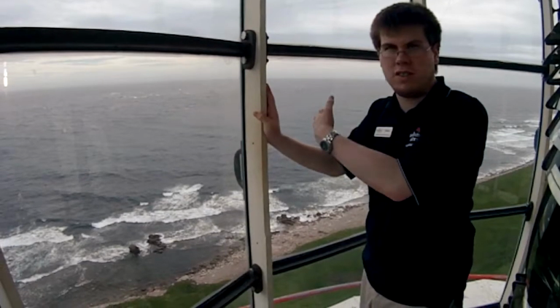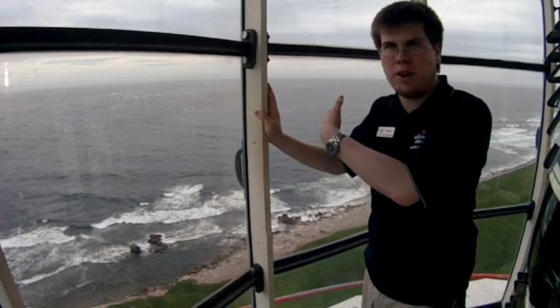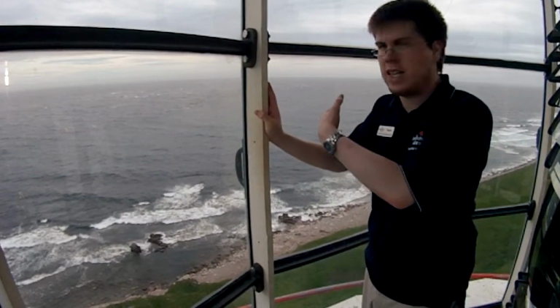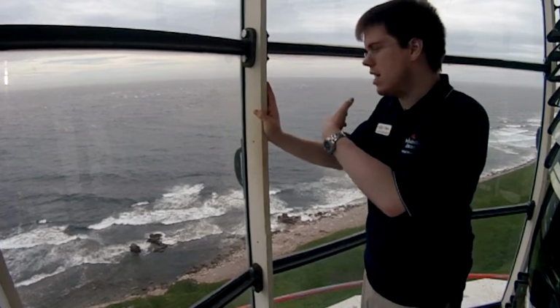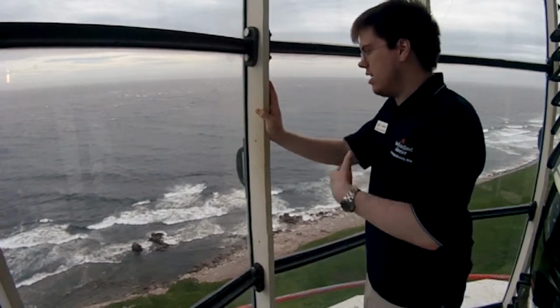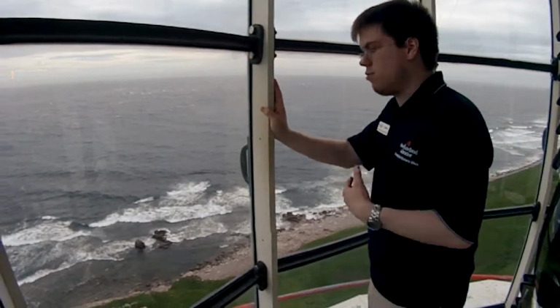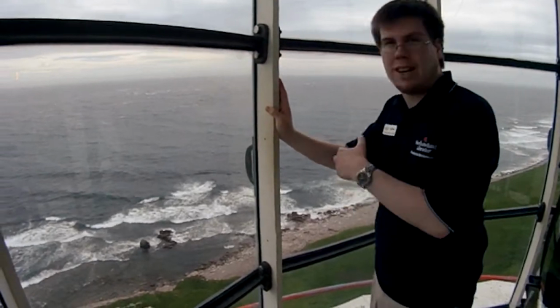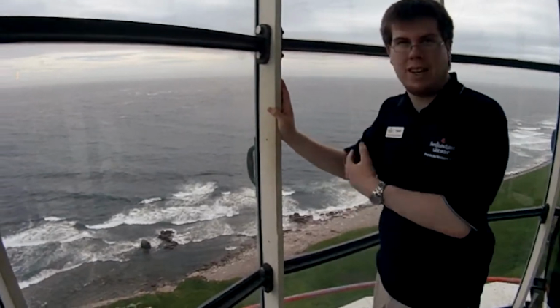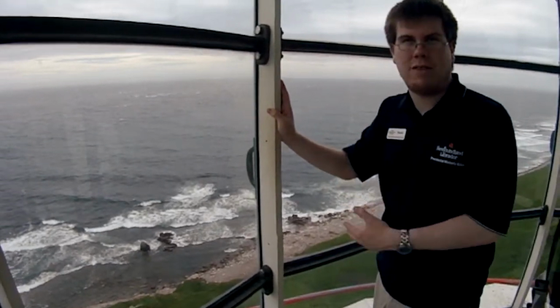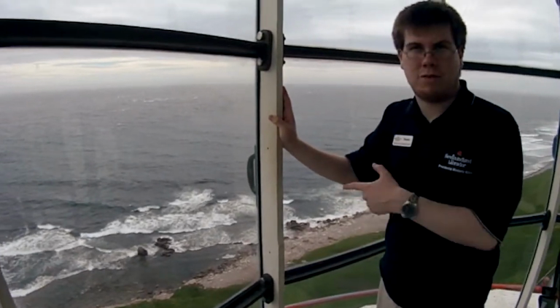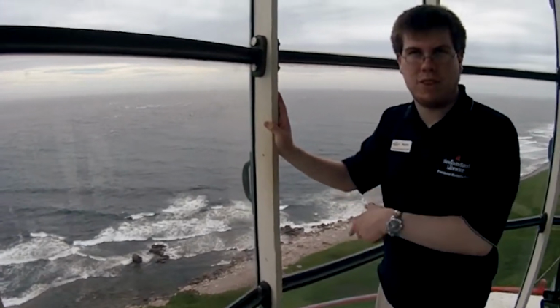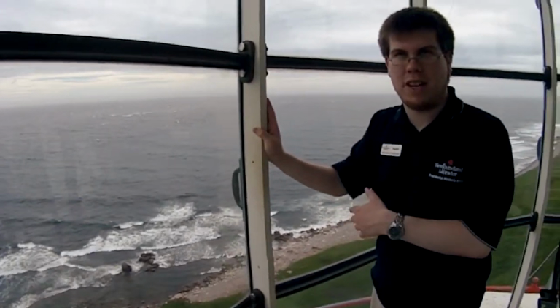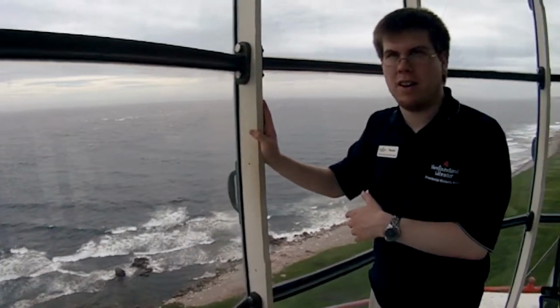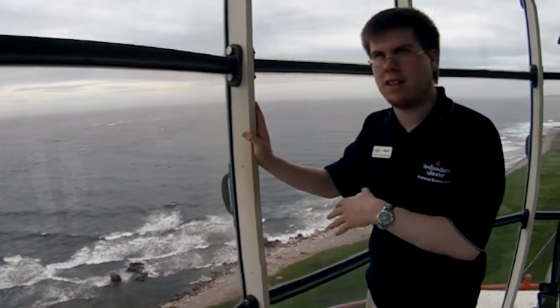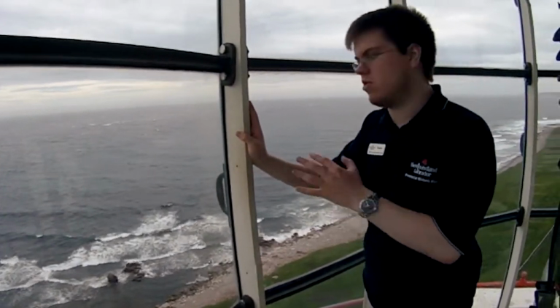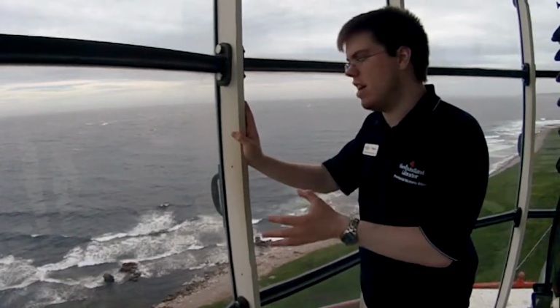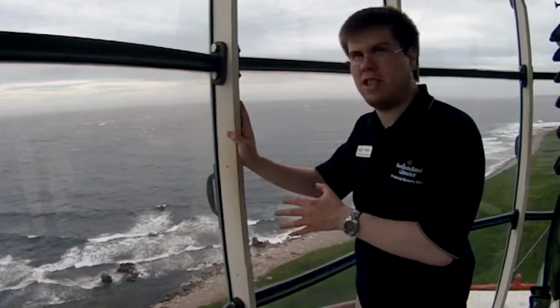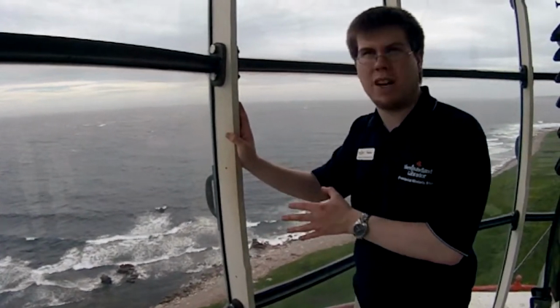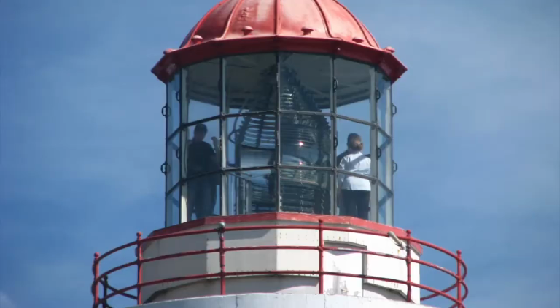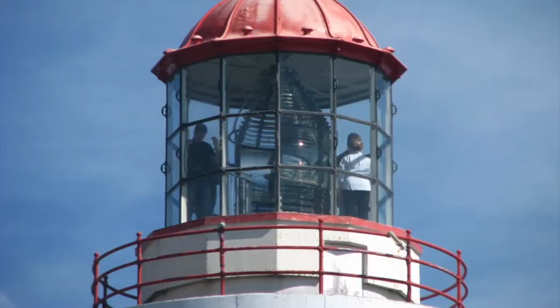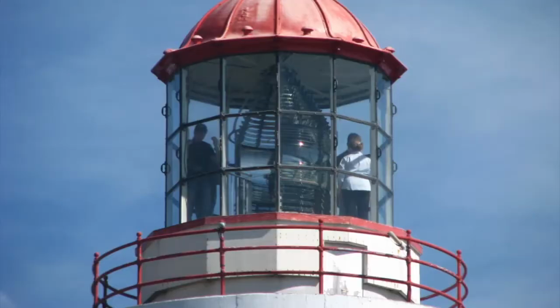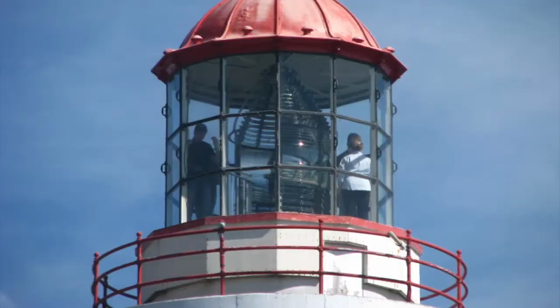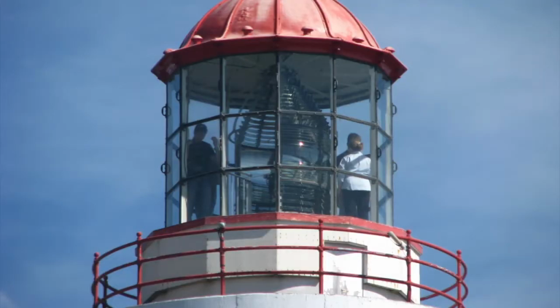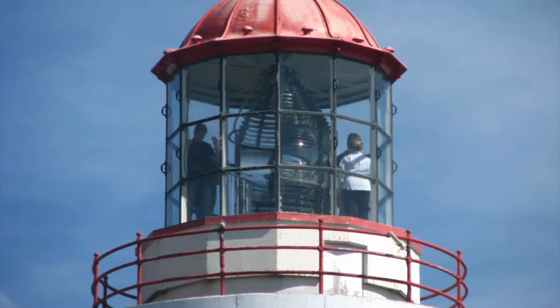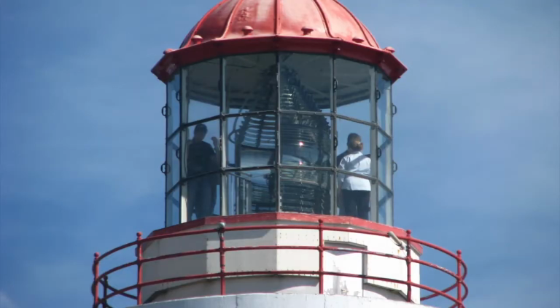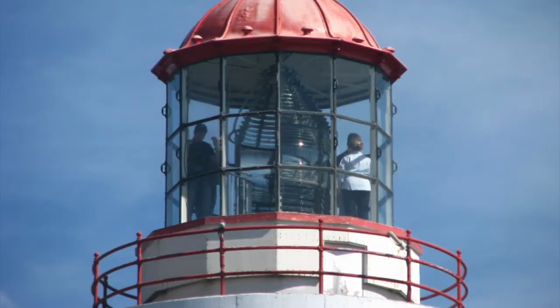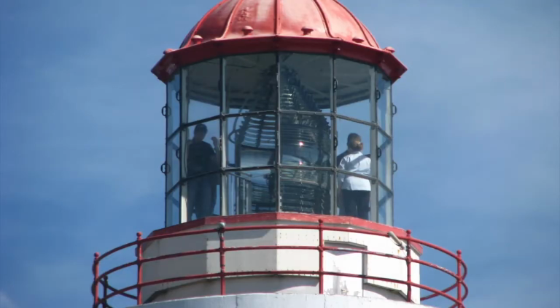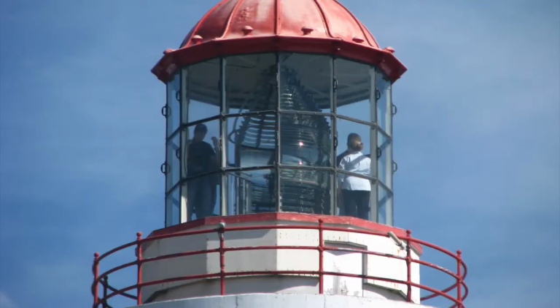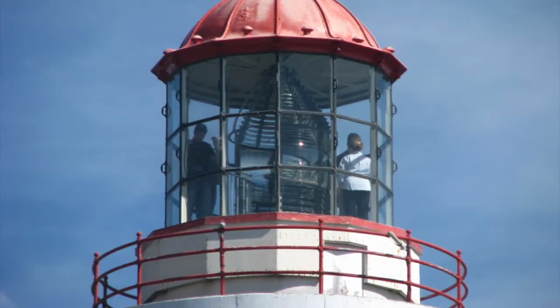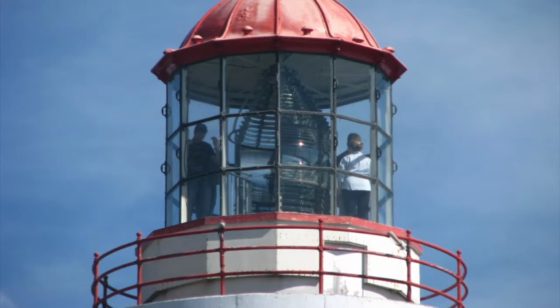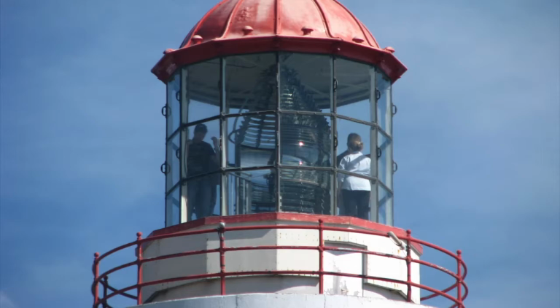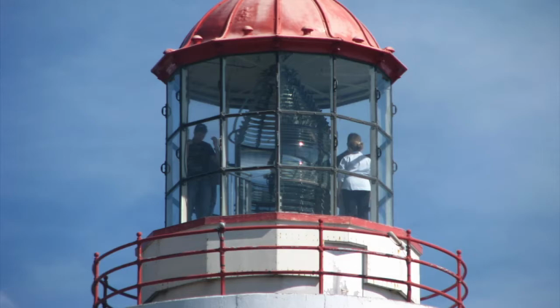Heritage interpreters share lighthouse stories and take you on a tour to the top of the tallest lighthouse in Atlantic Canada.